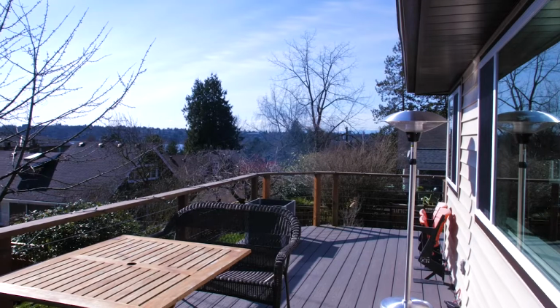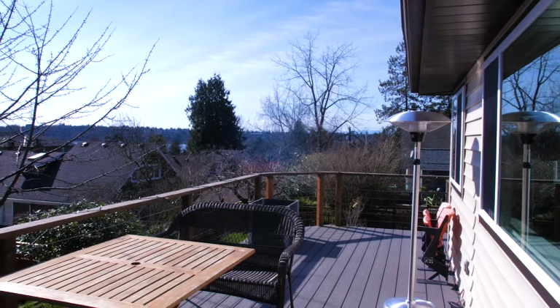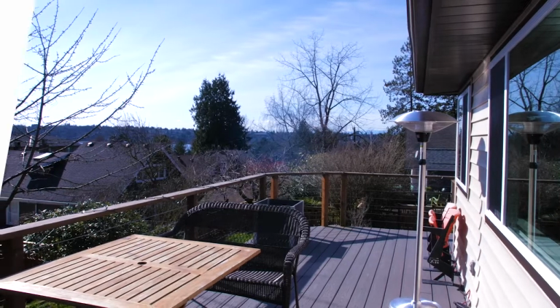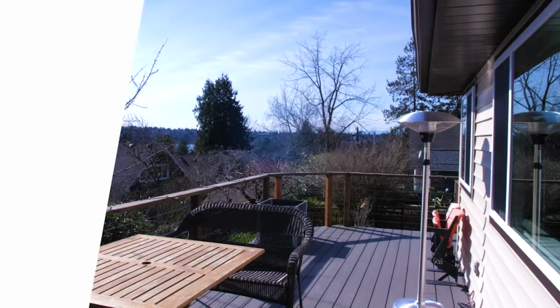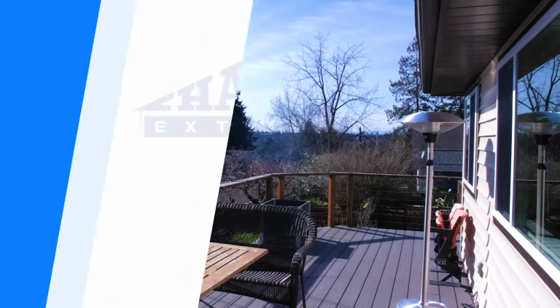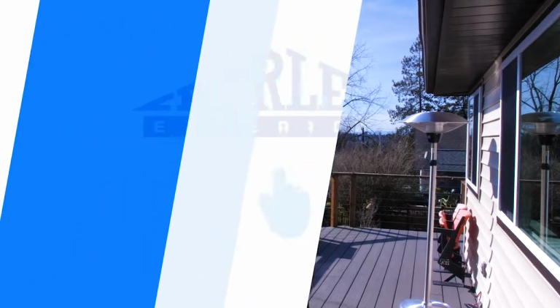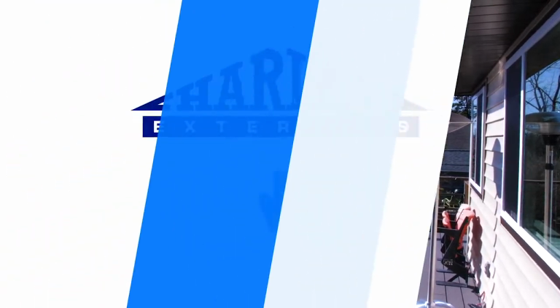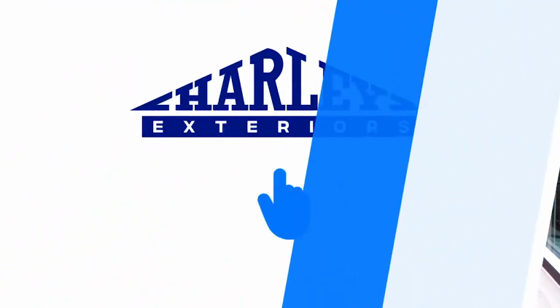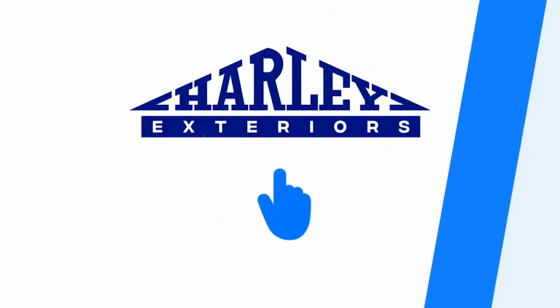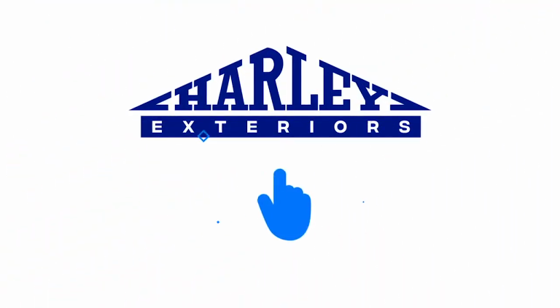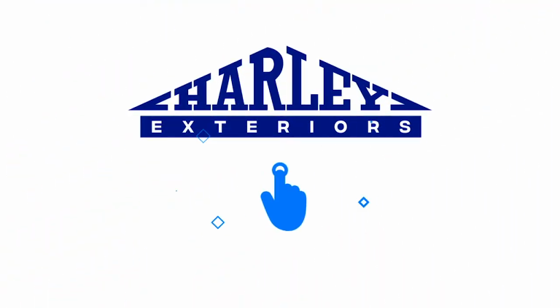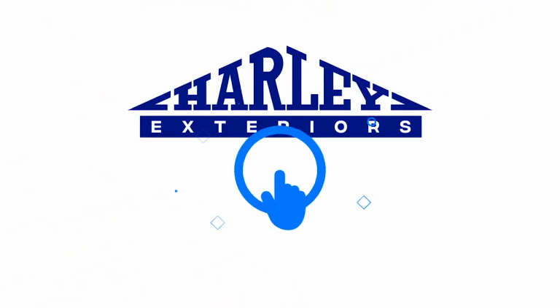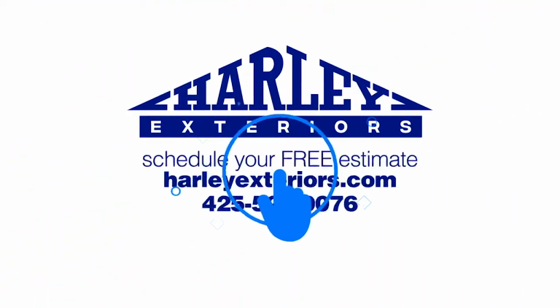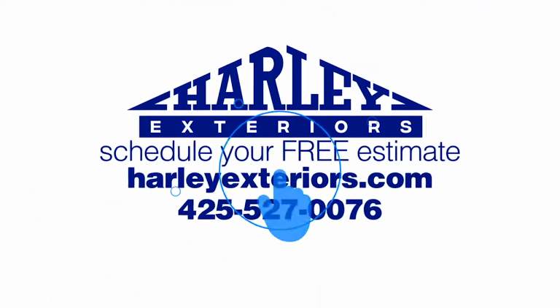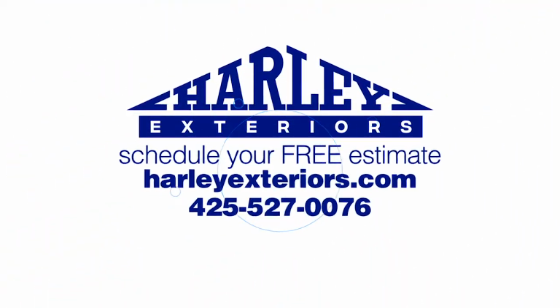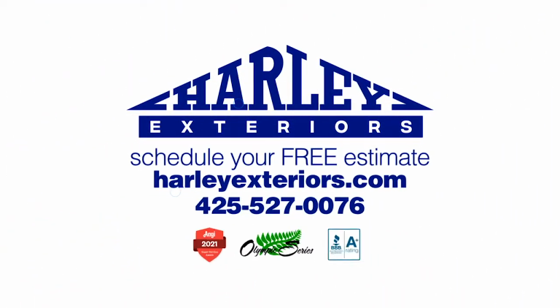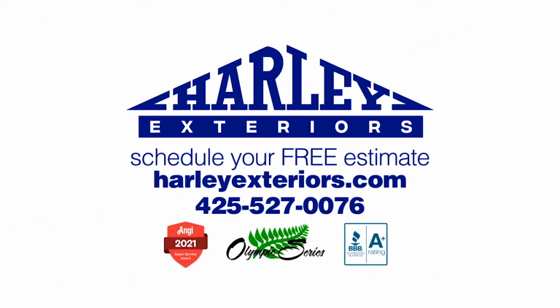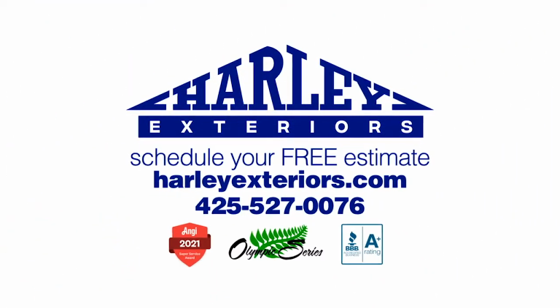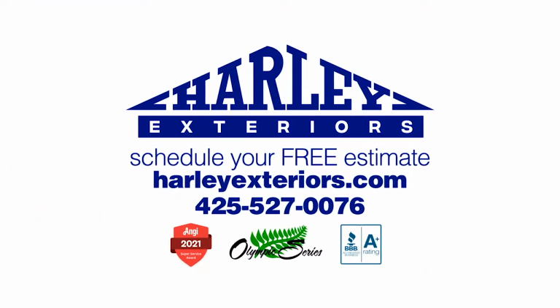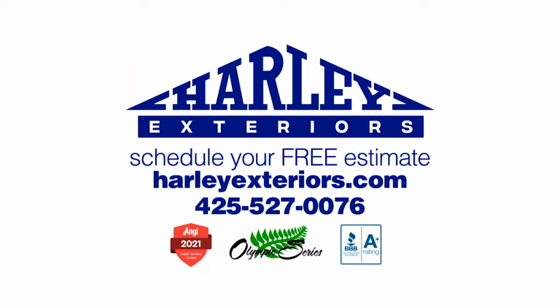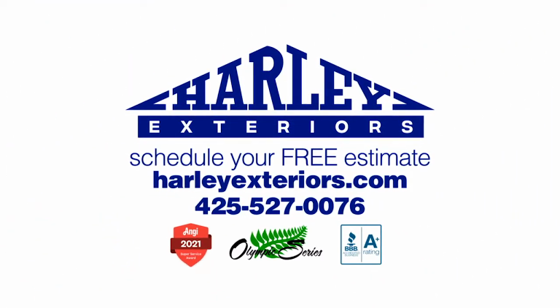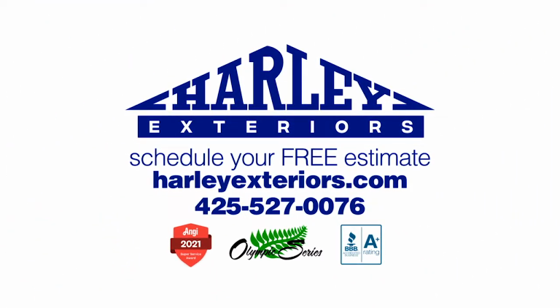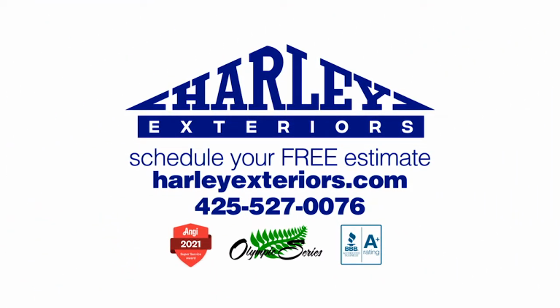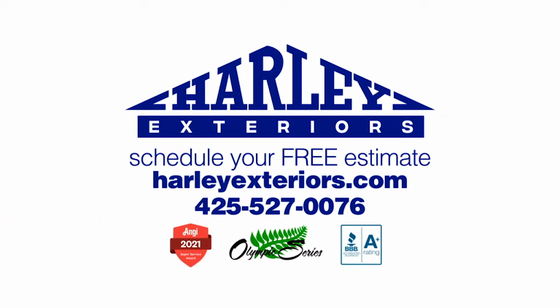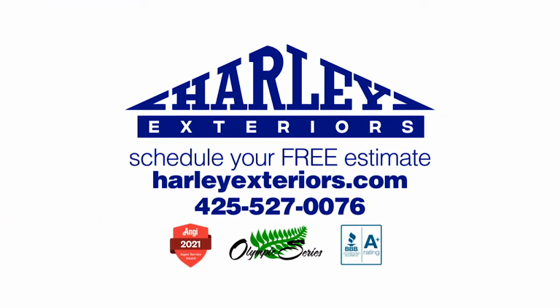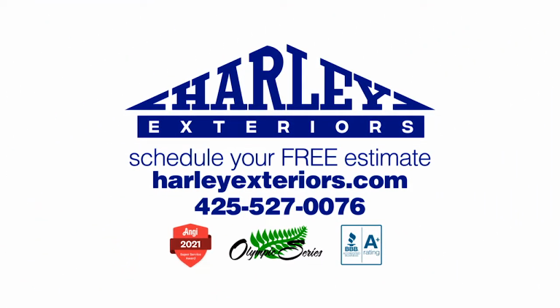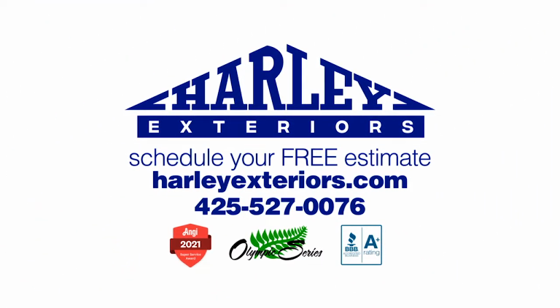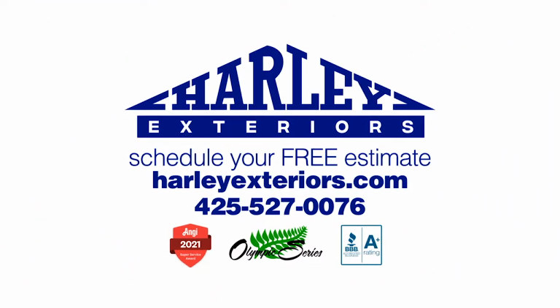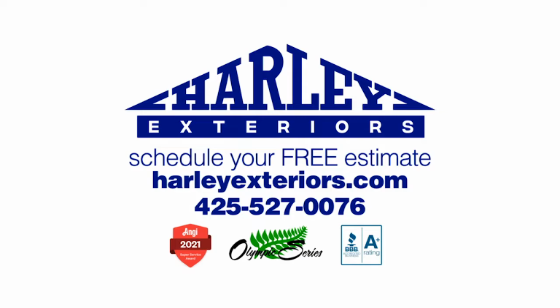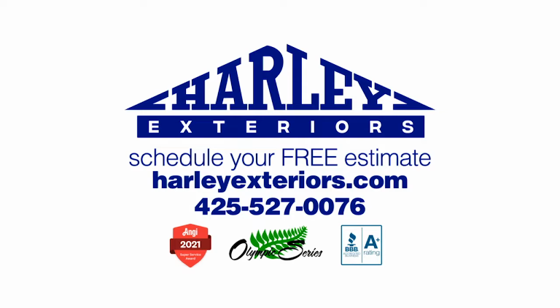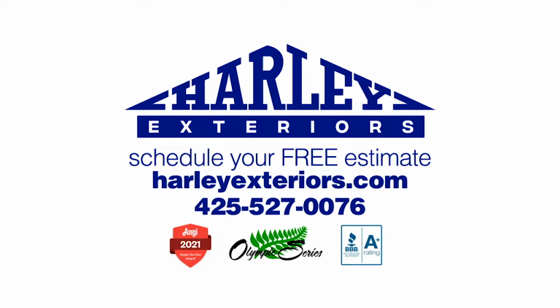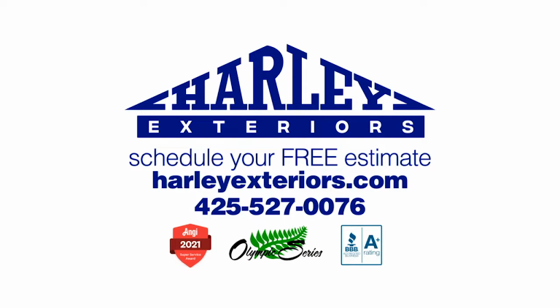Get year-round comfort with Harley Exteriors. Schedule your free estimate for more details.